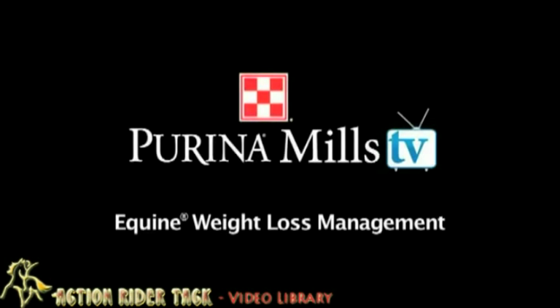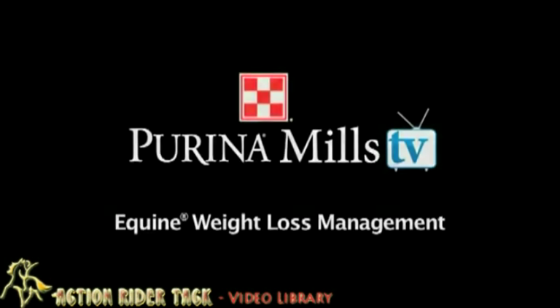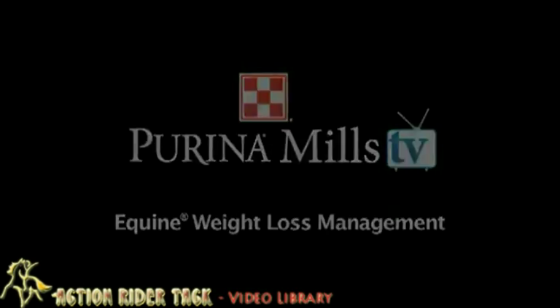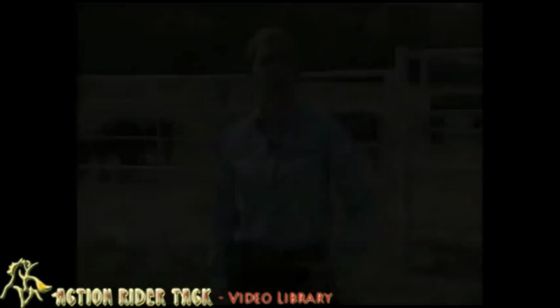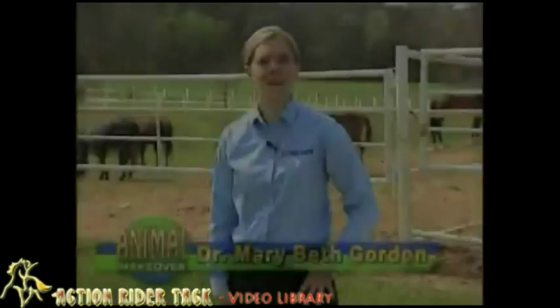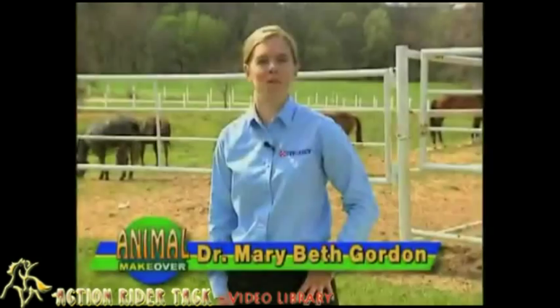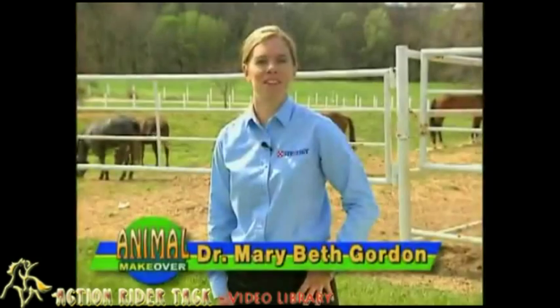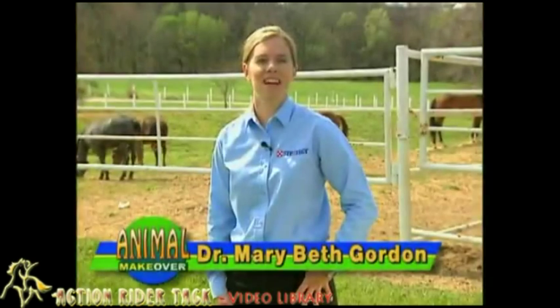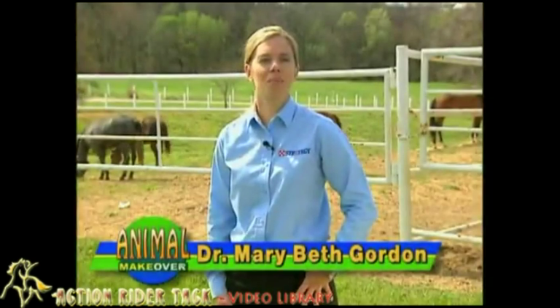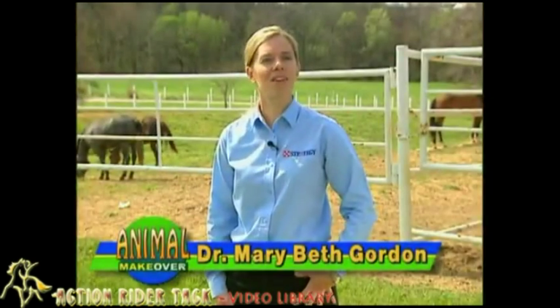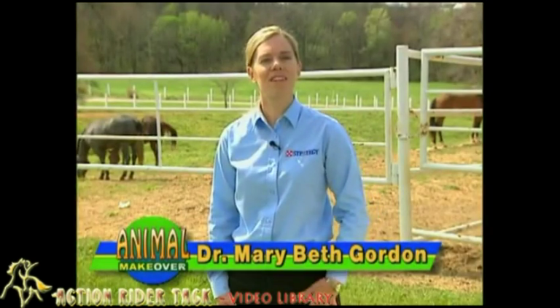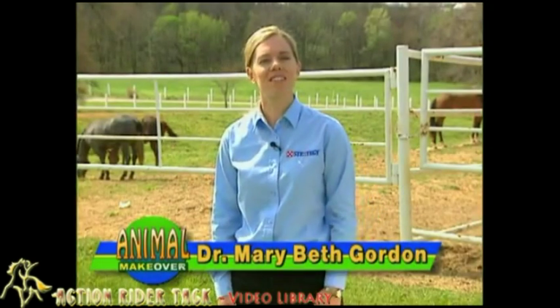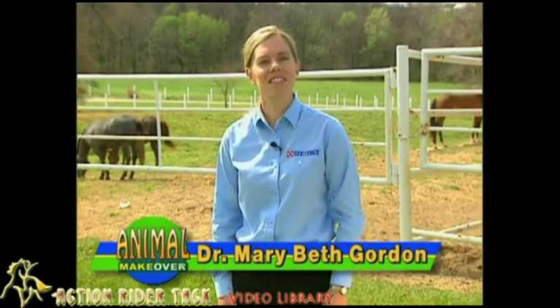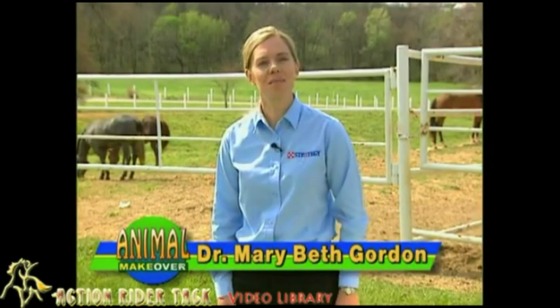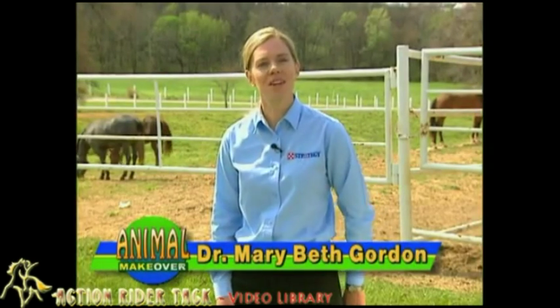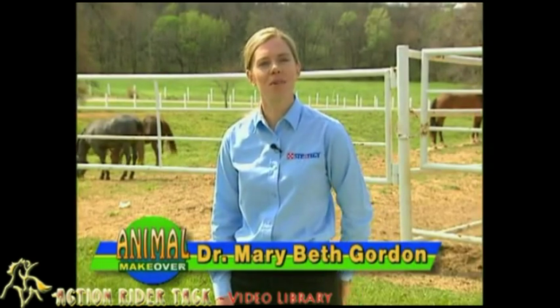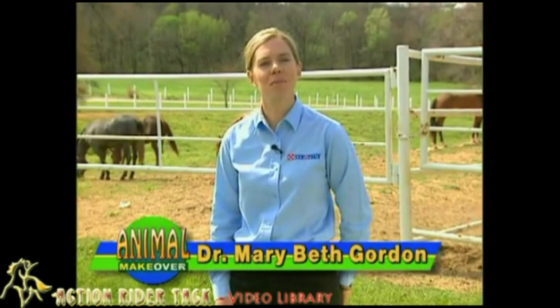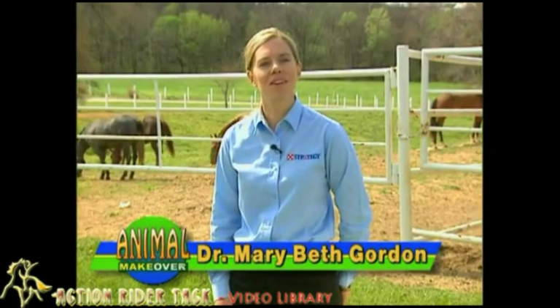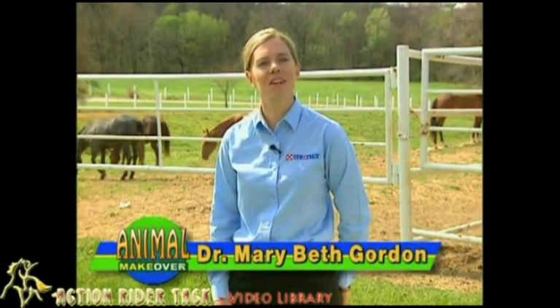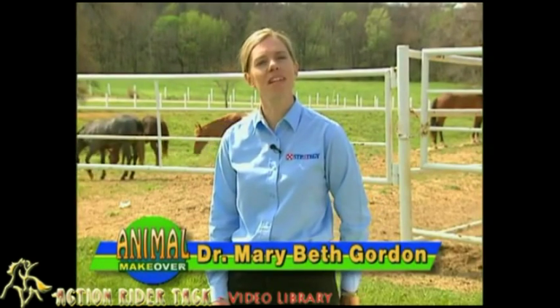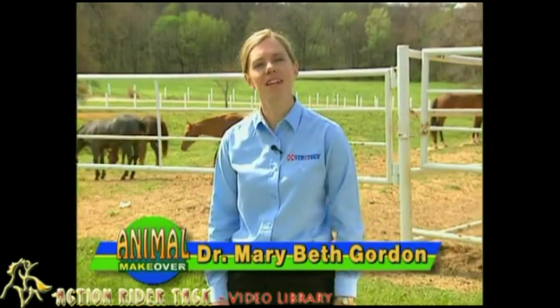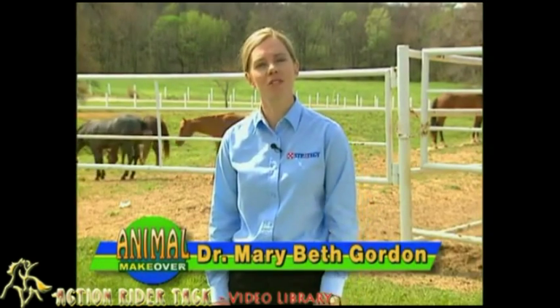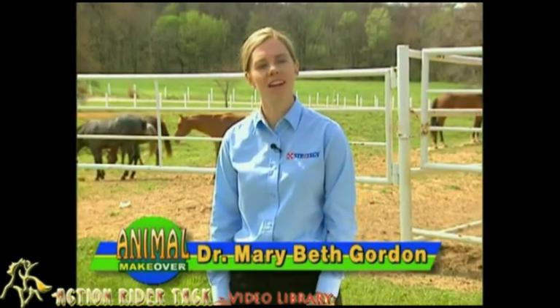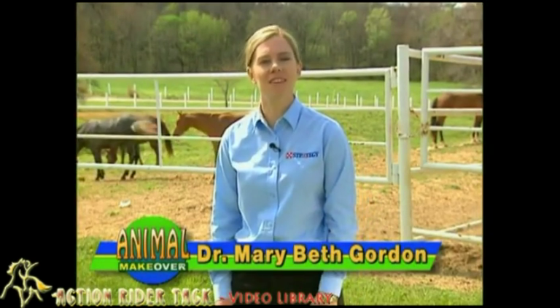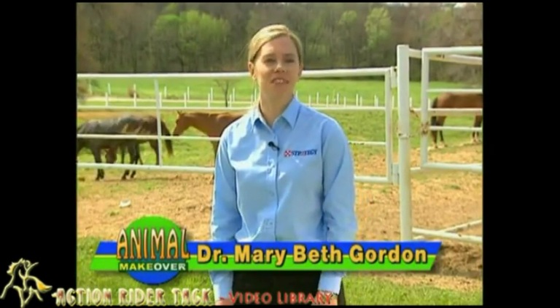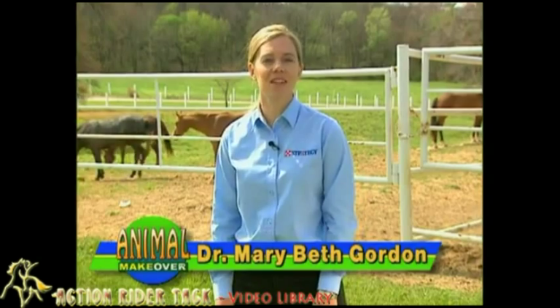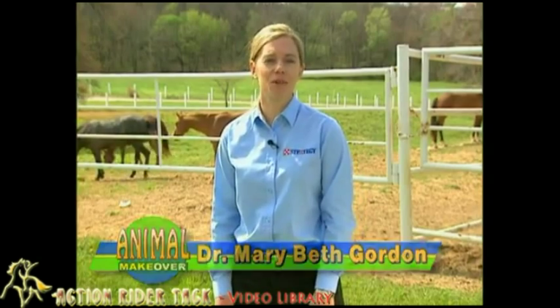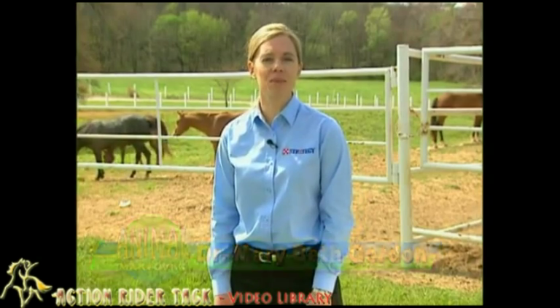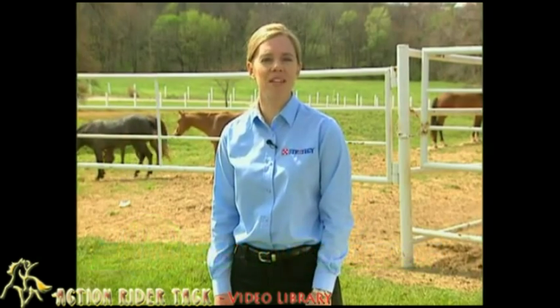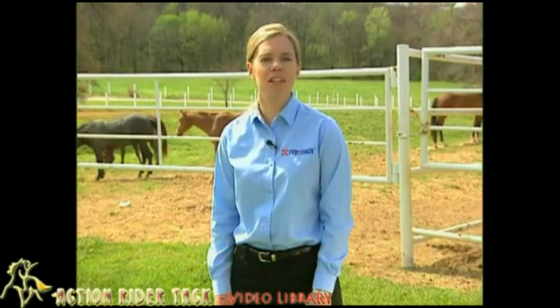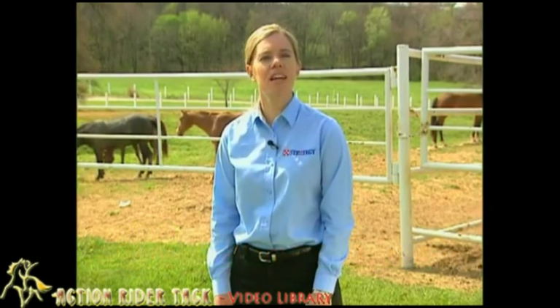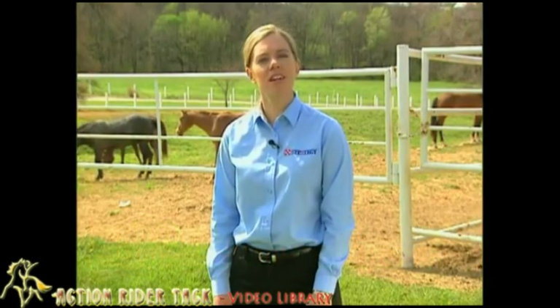I'm Dr. Mary Beth Gordon. I'm part of the research team here at Purina Mills and we conduct trials on feed and horse management here at our Longview Animal Nutrition Center.